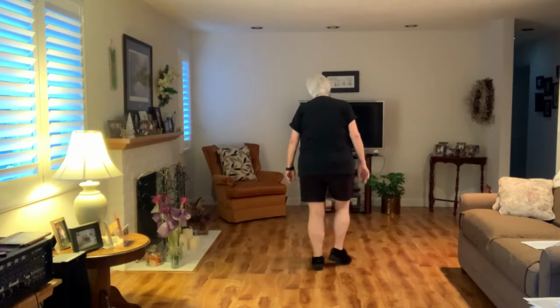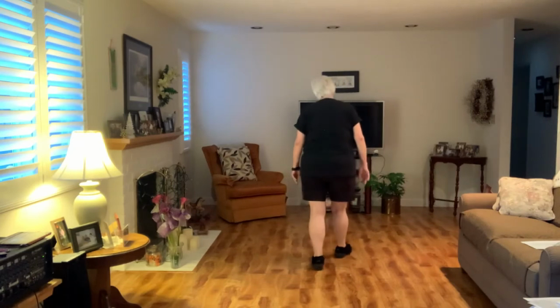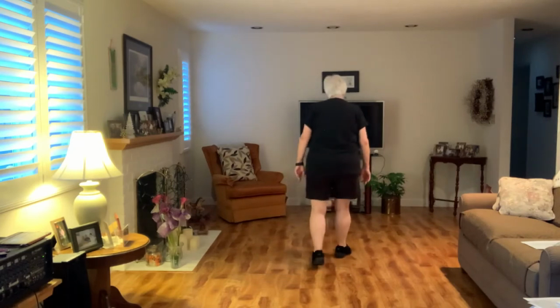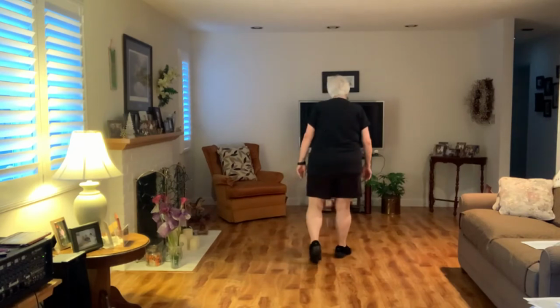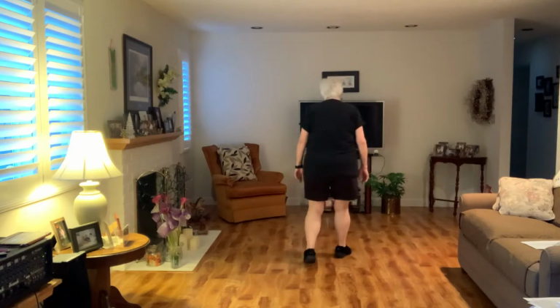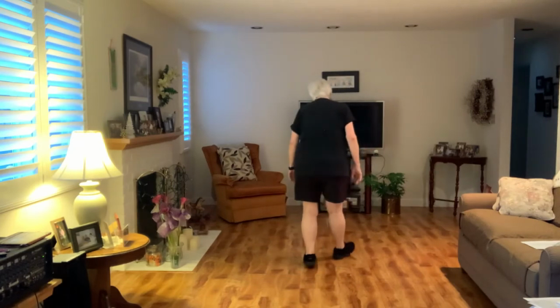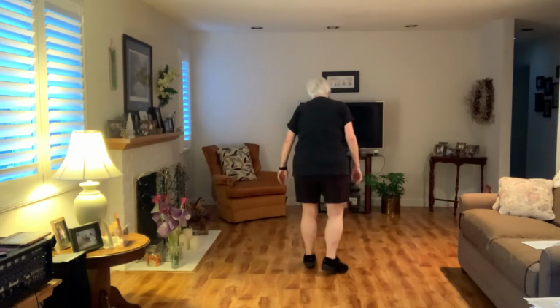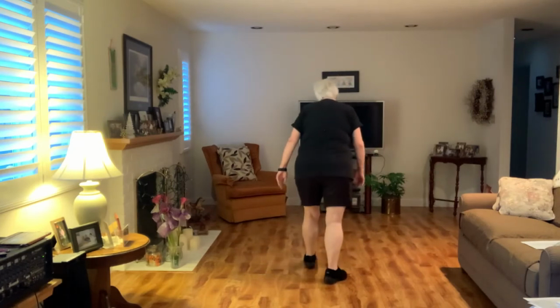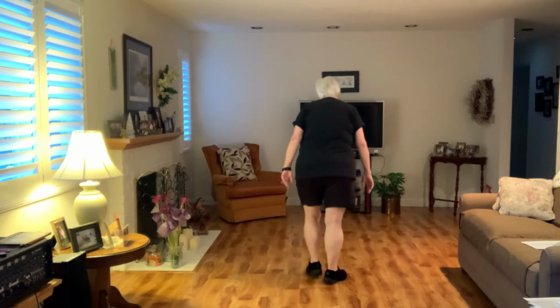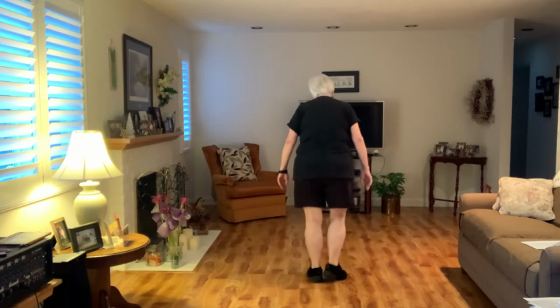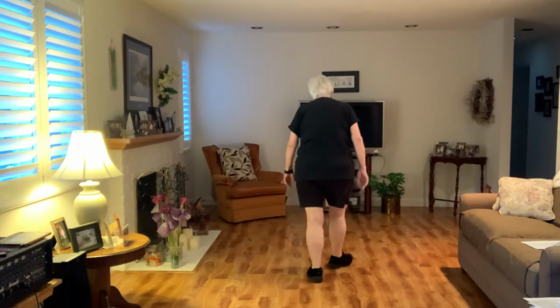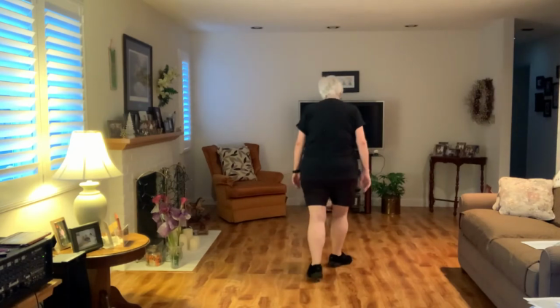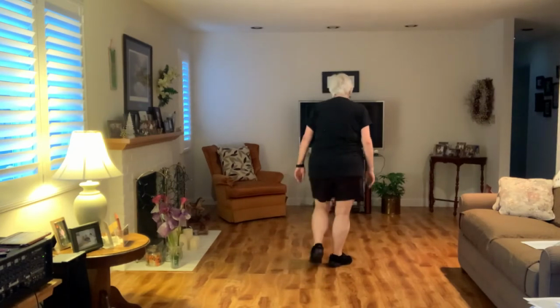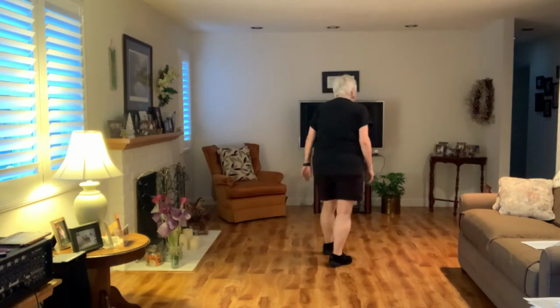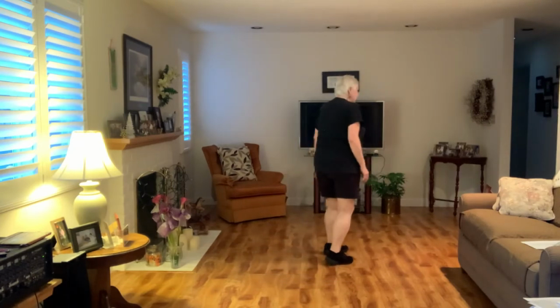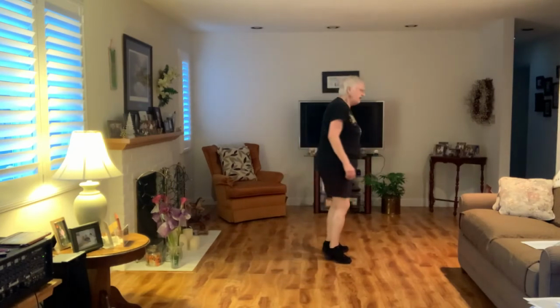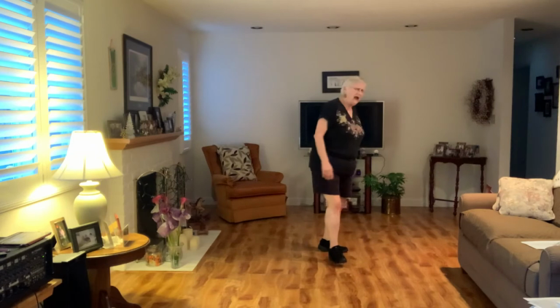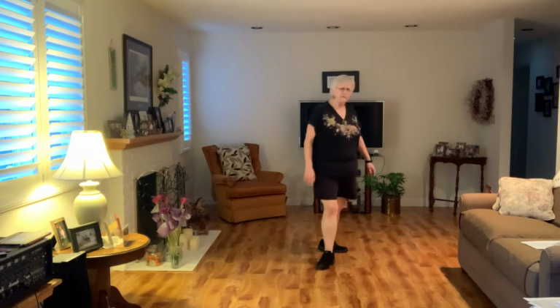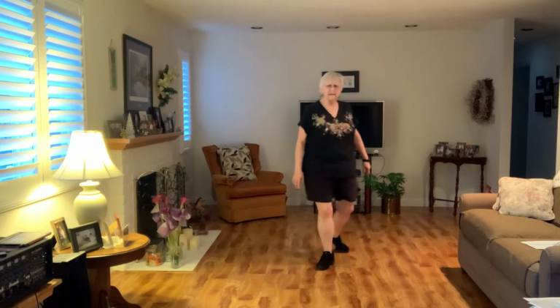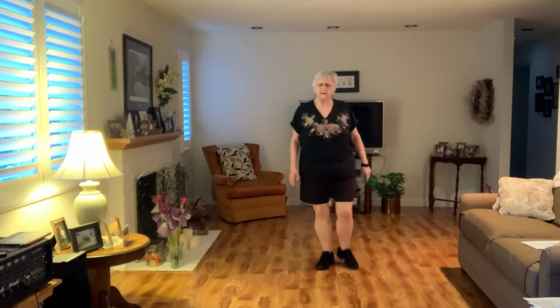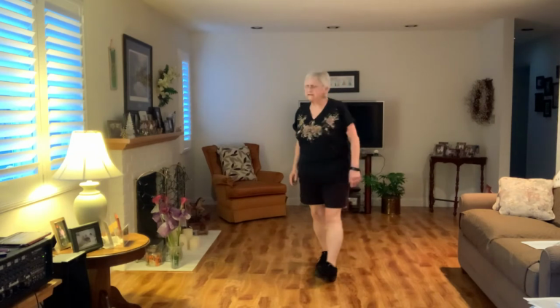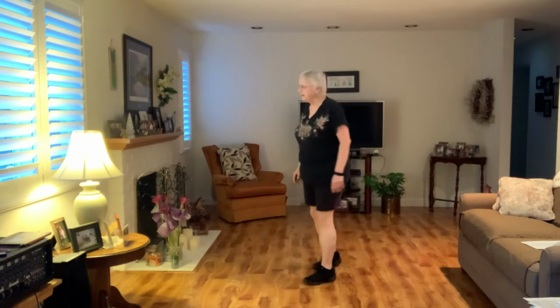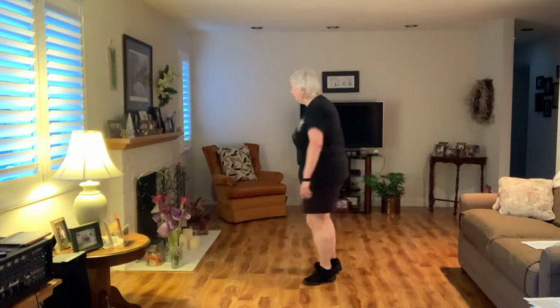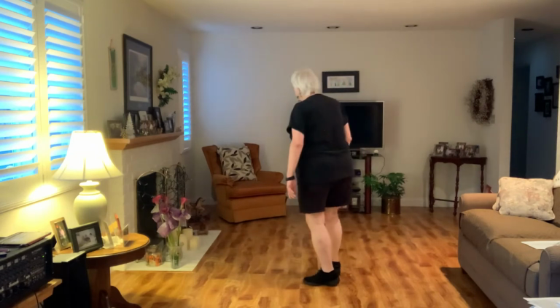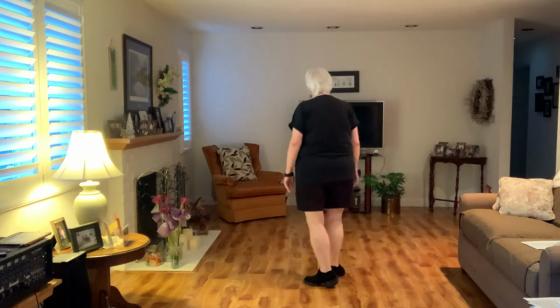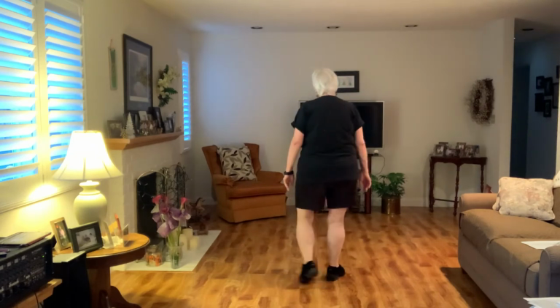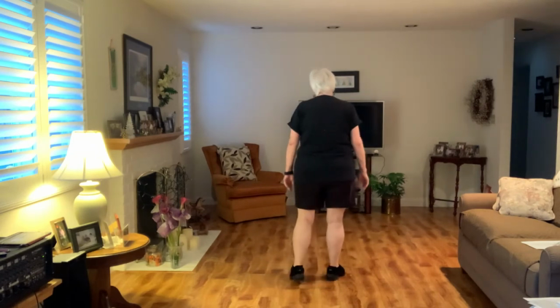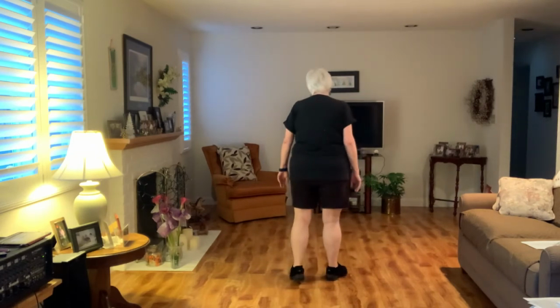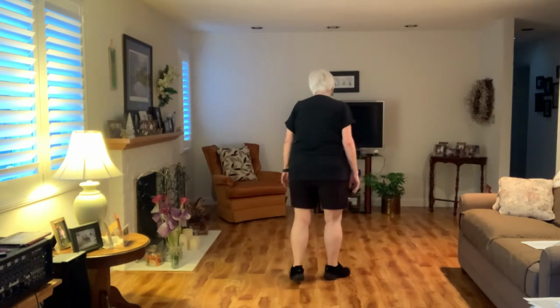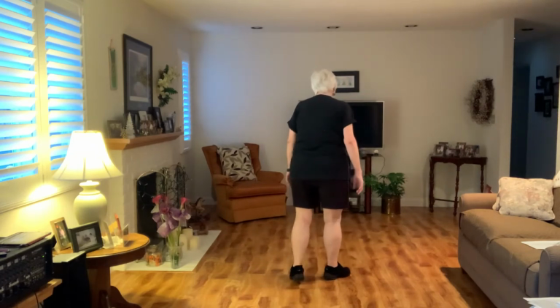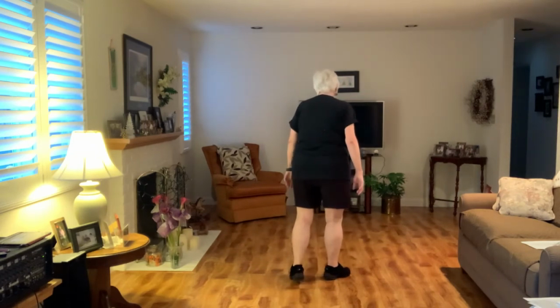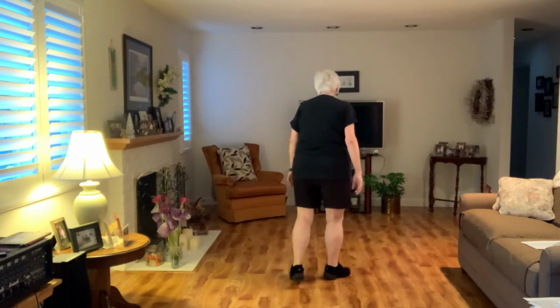Walk forward, recover, back host, third step. Step, half right, step, half right. Last eight count.